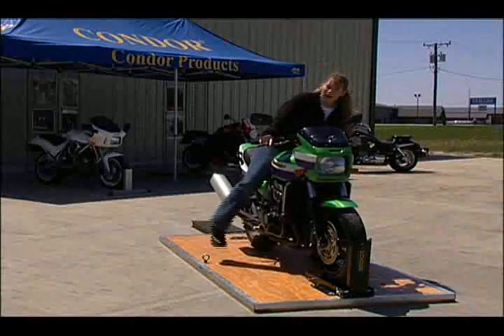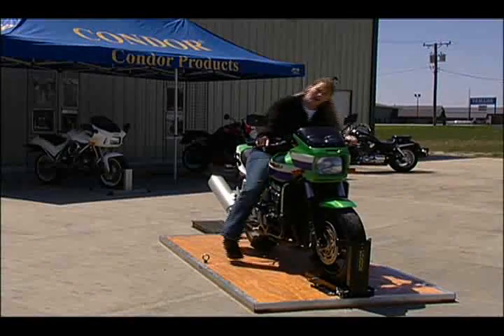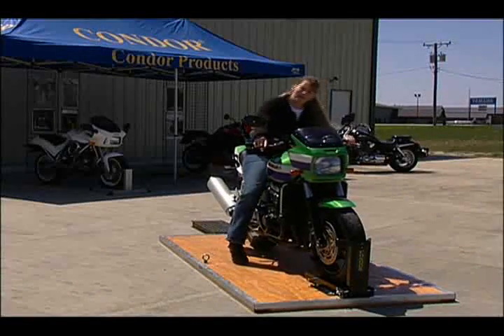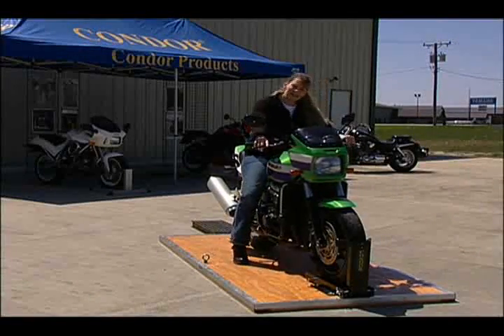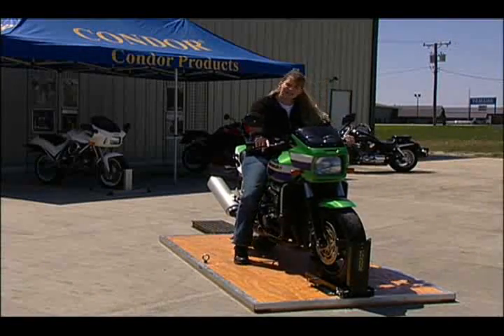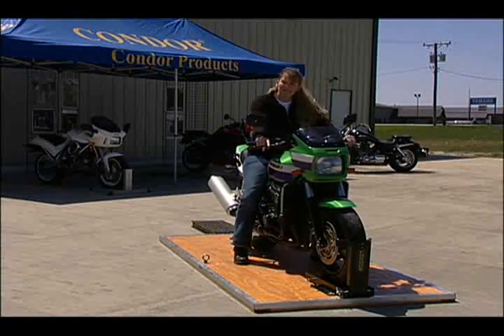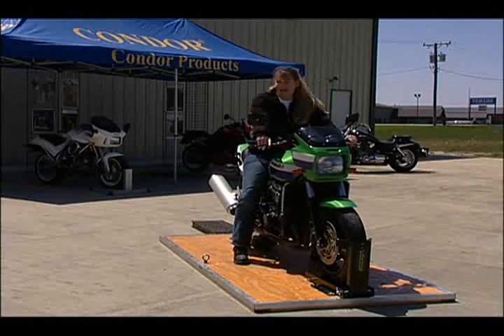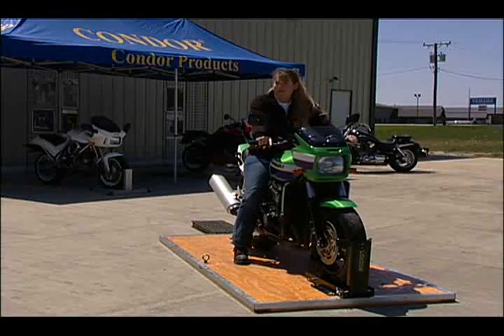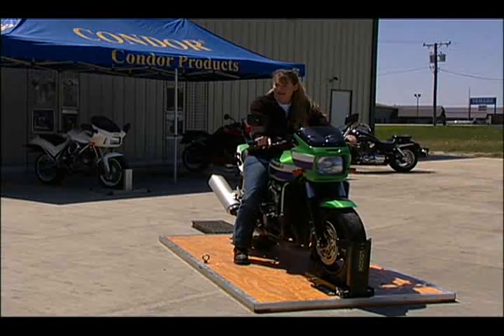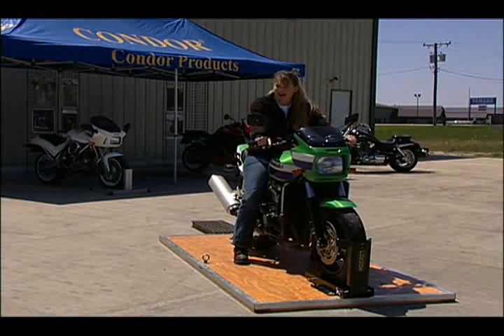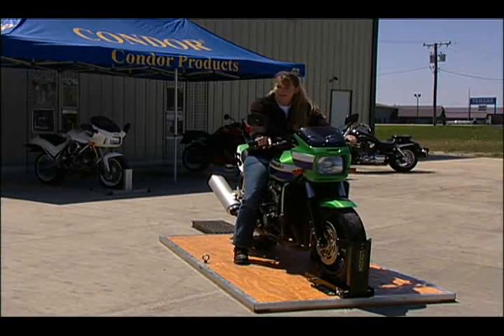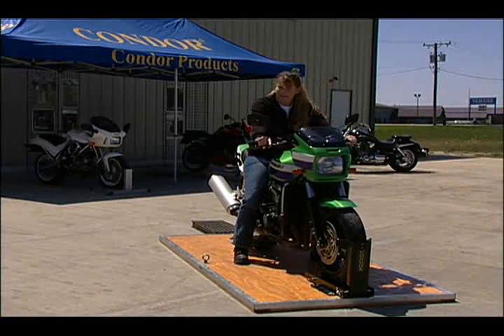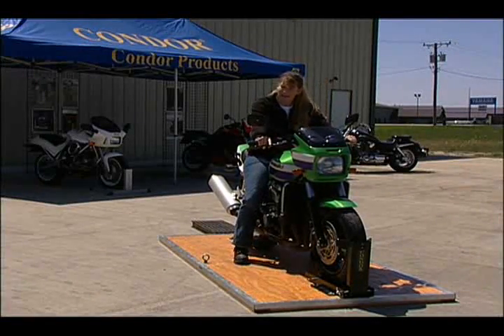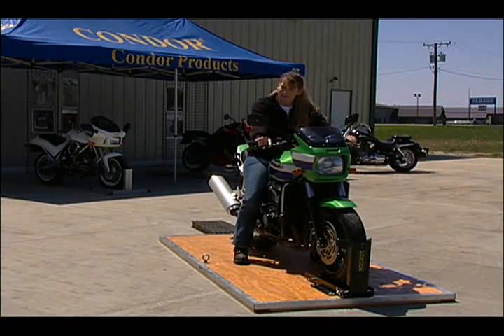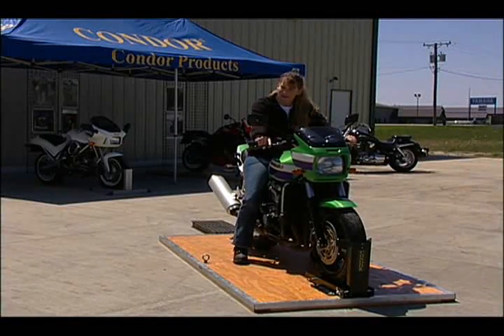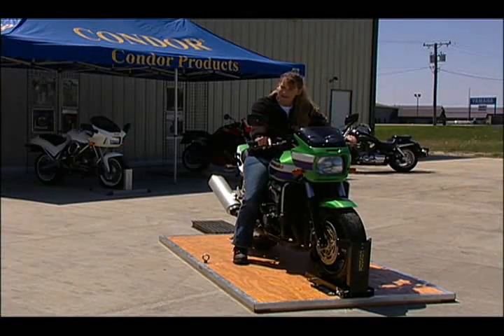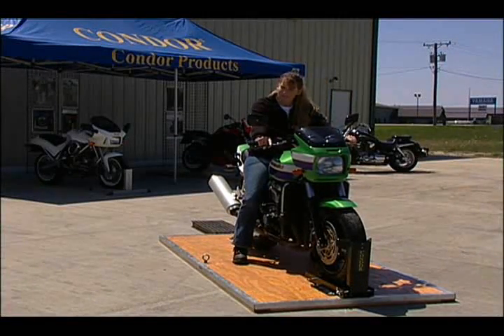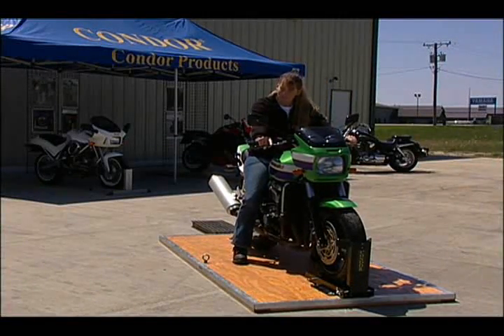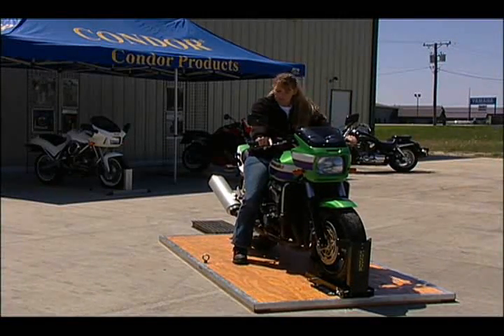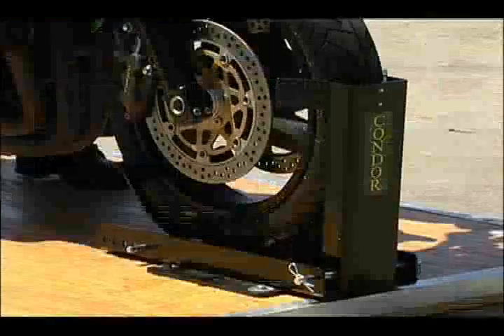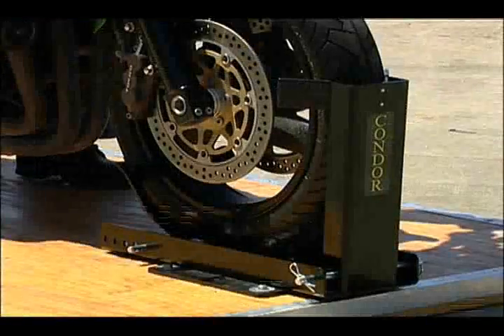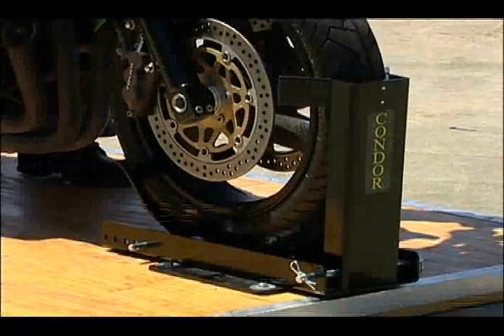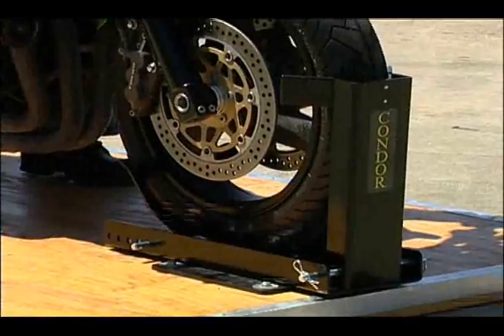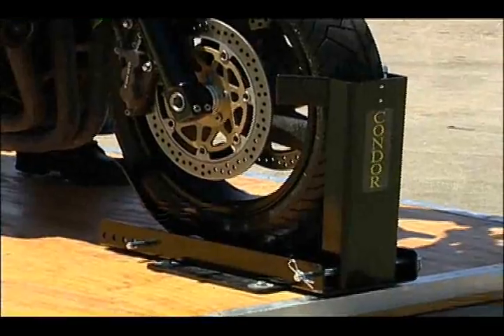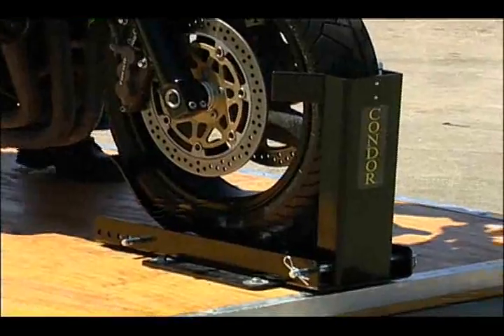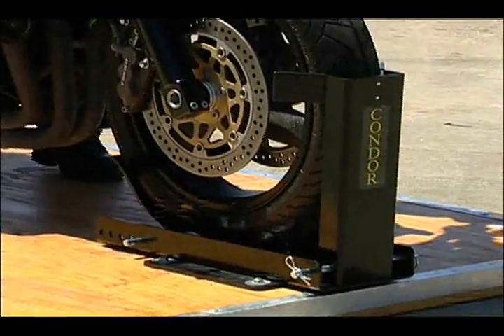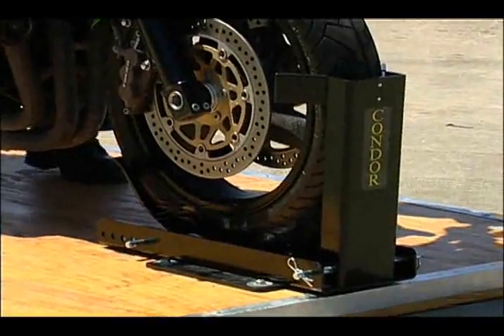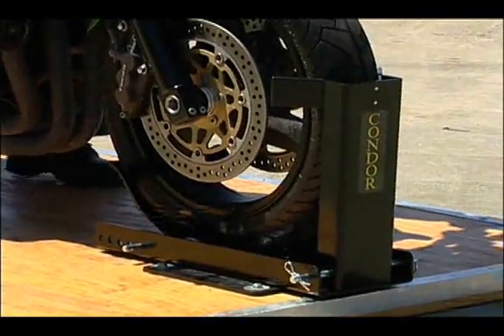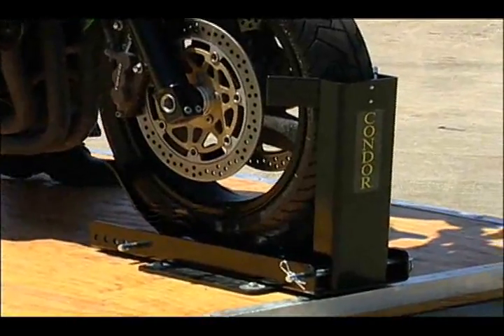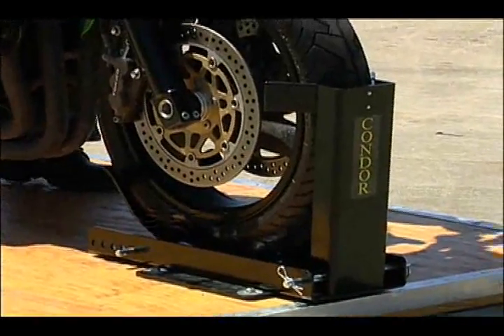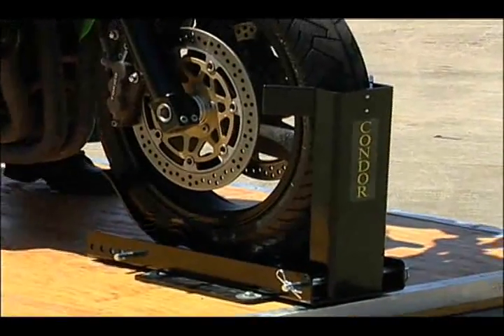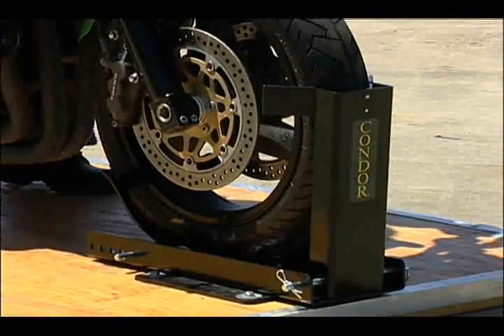Our mechanisms accommodate all bikes on the market. Displayed here is the trailer only model.